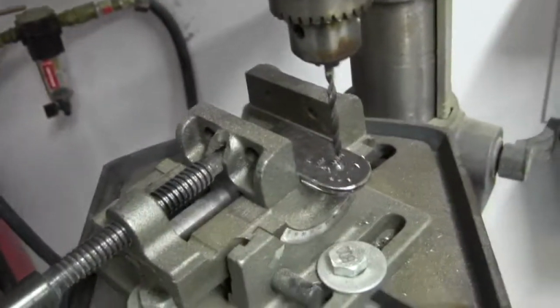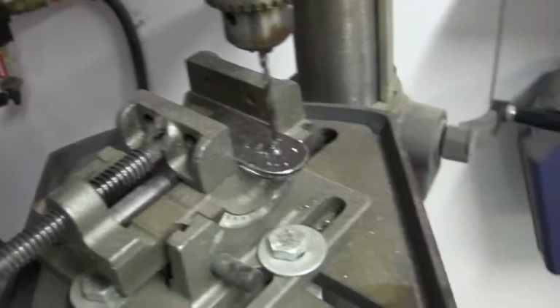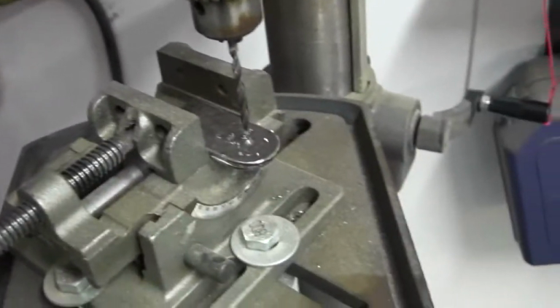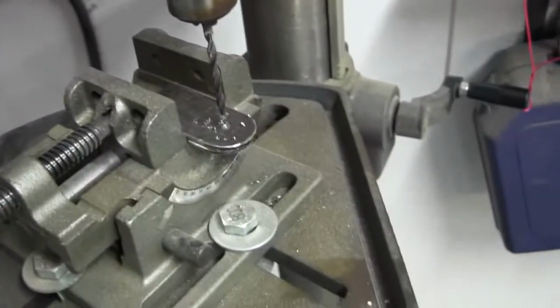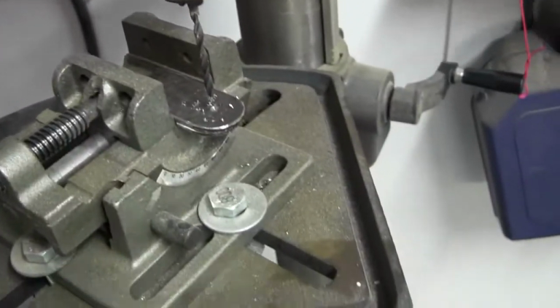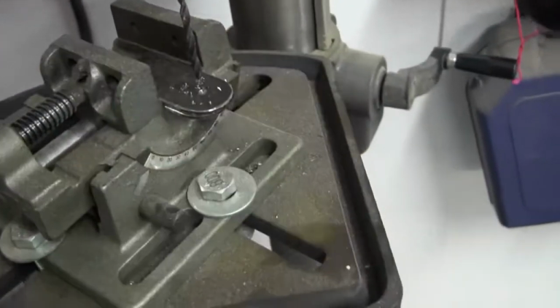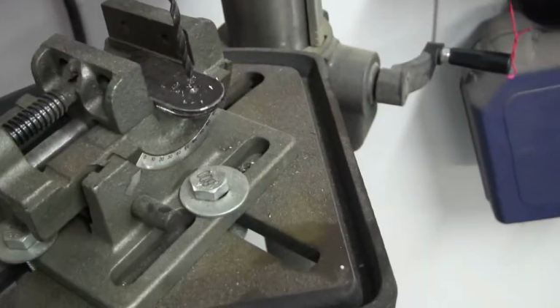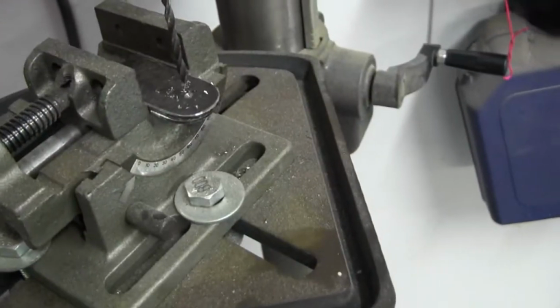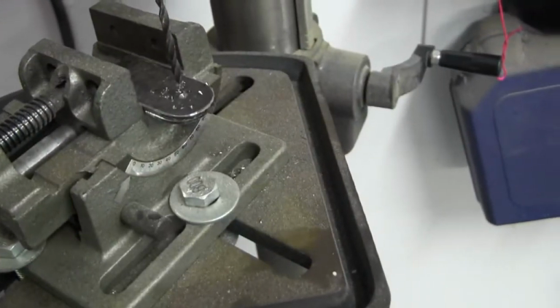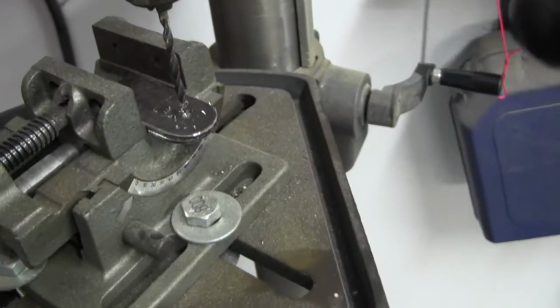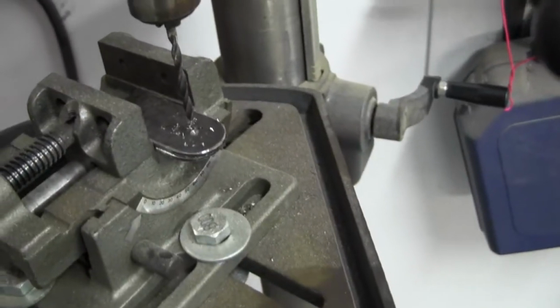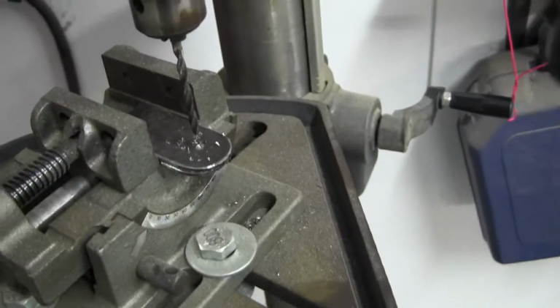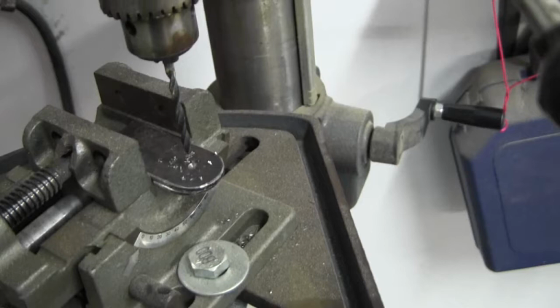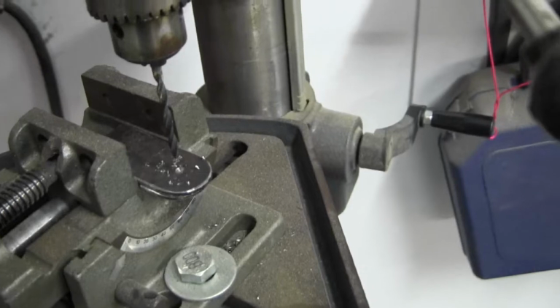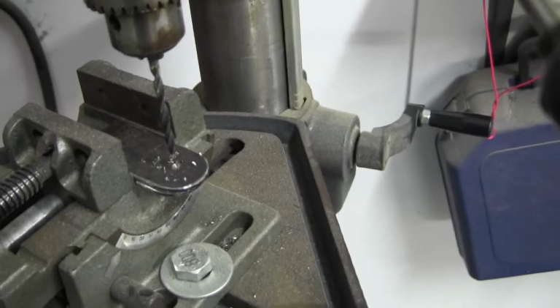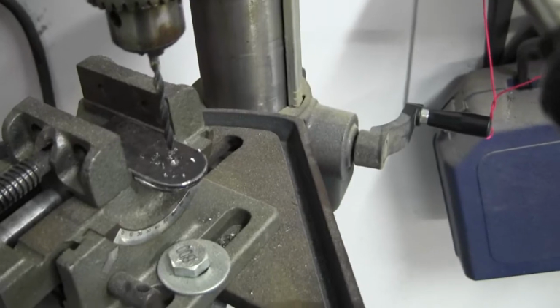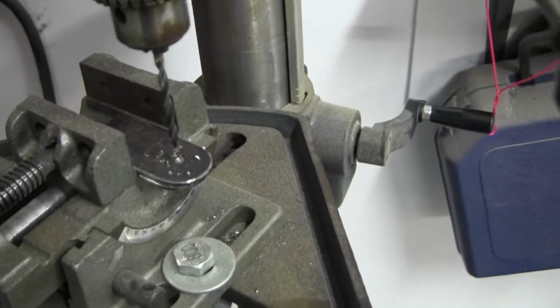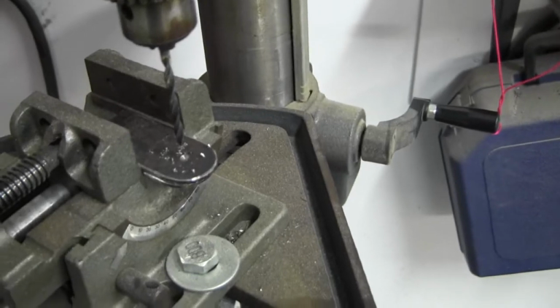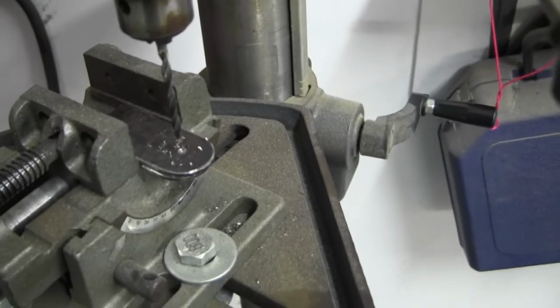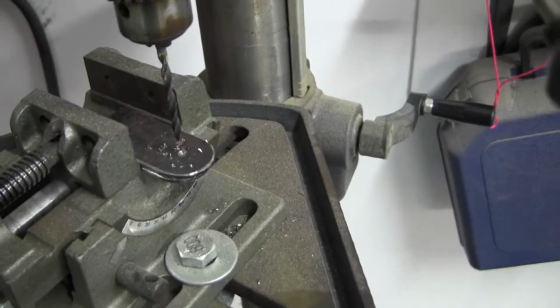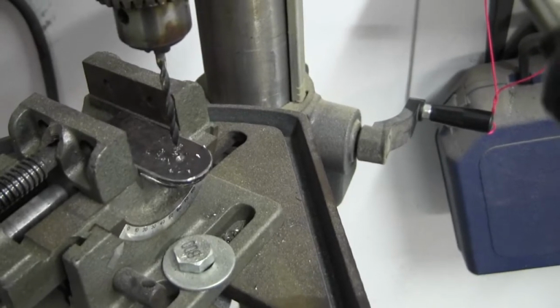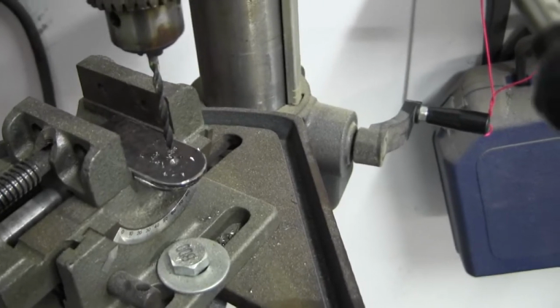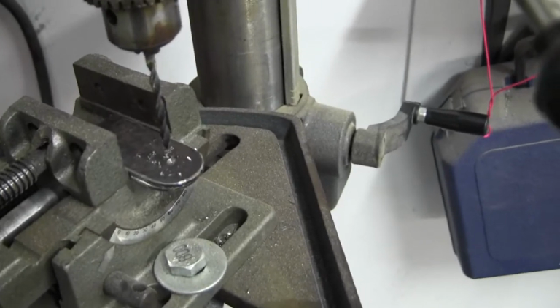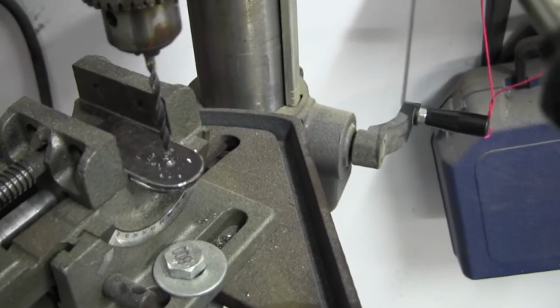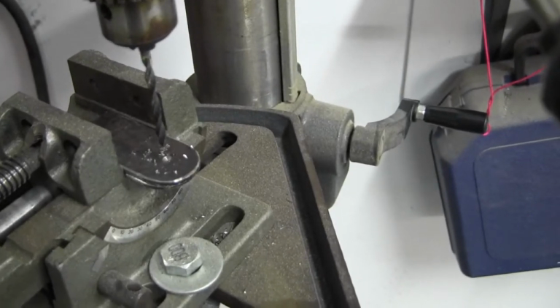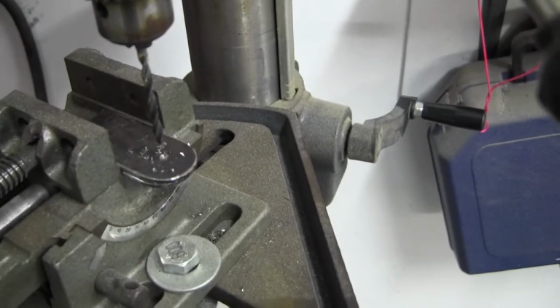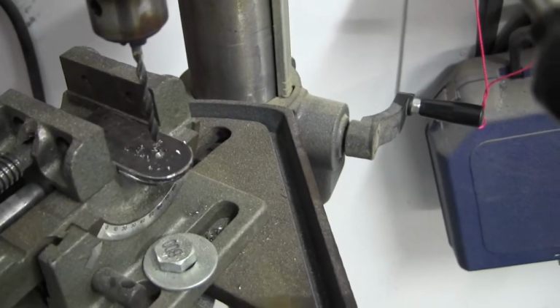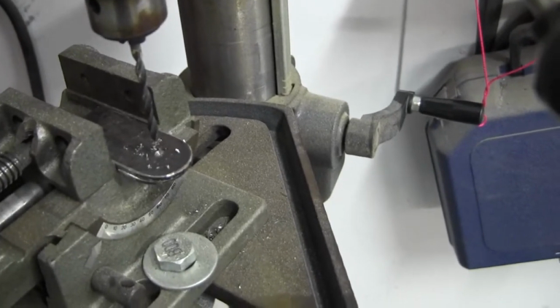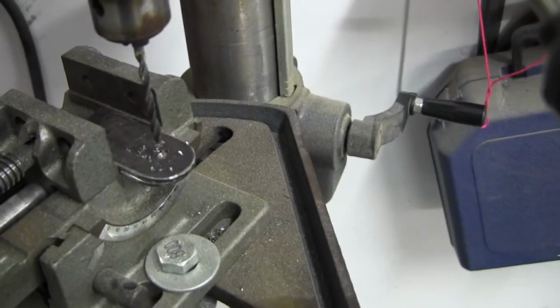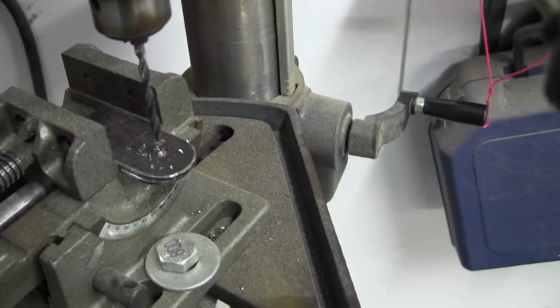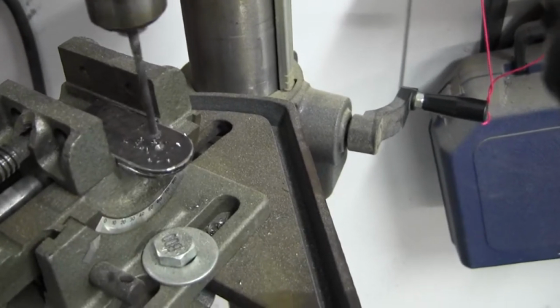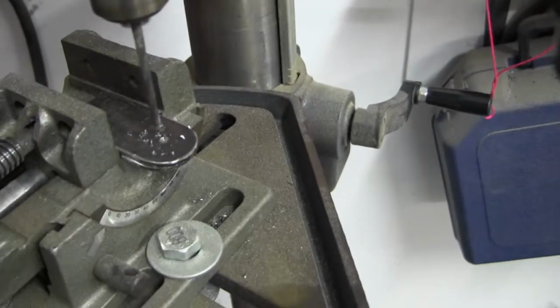Alright, I'm drilling a hole through the tabs that I'm going to weld on there to put a handle in.